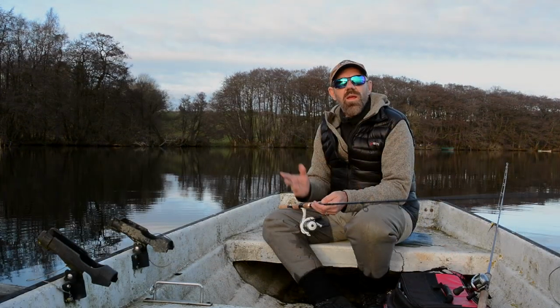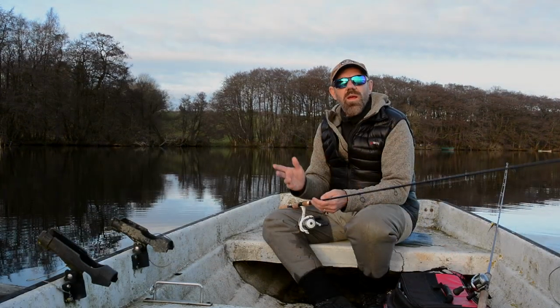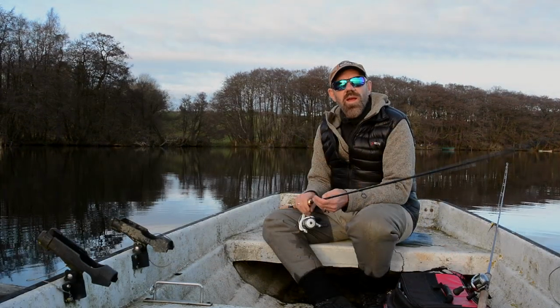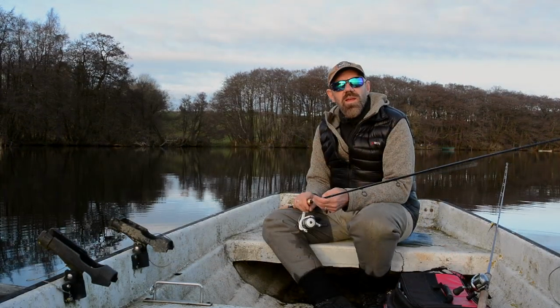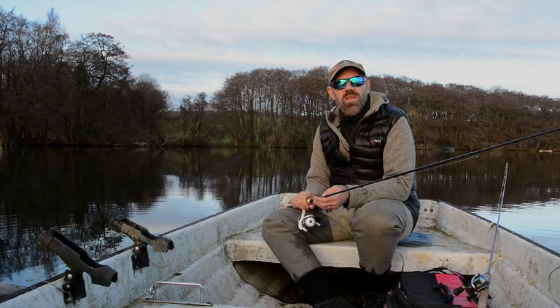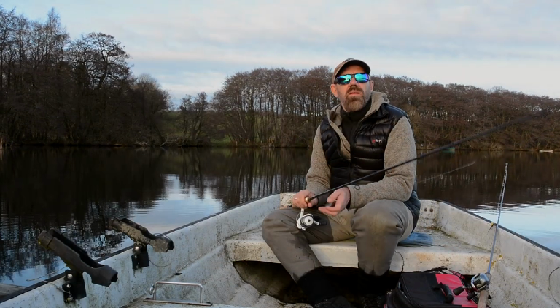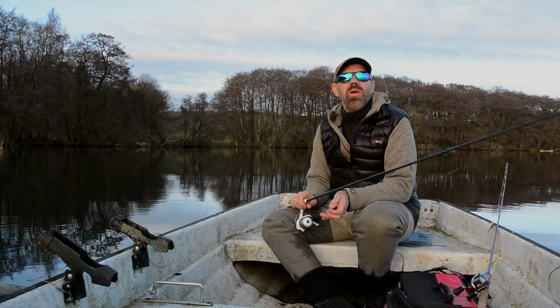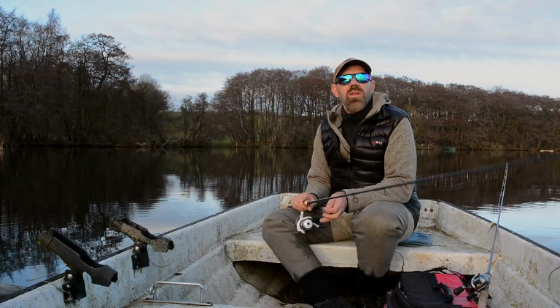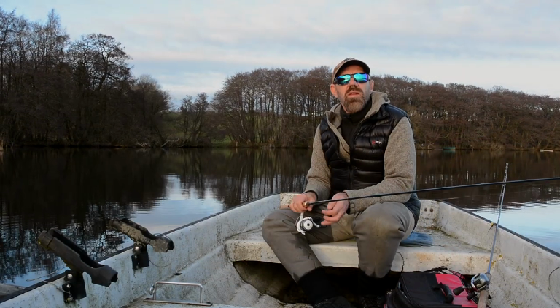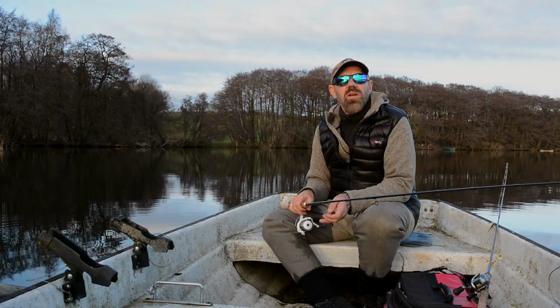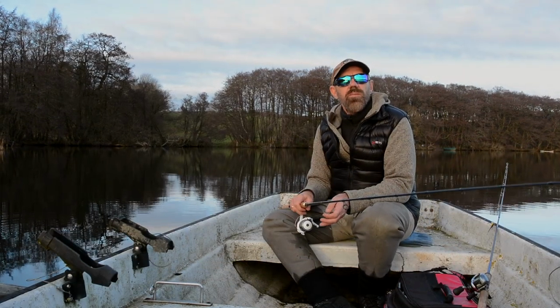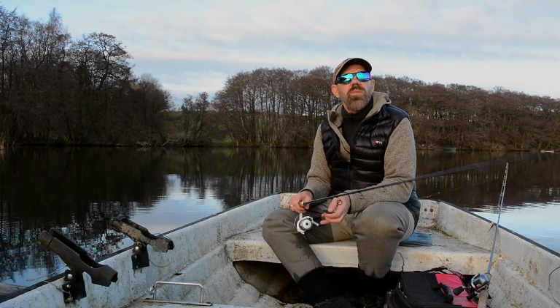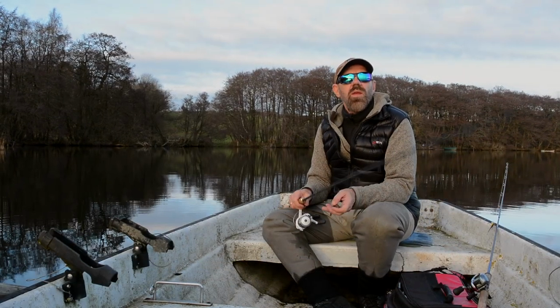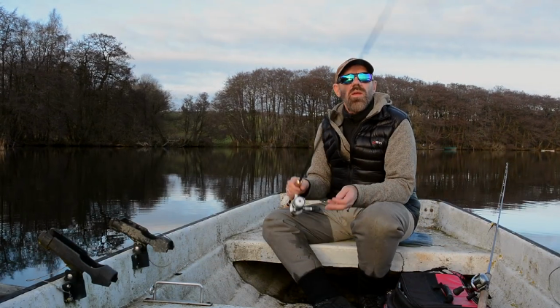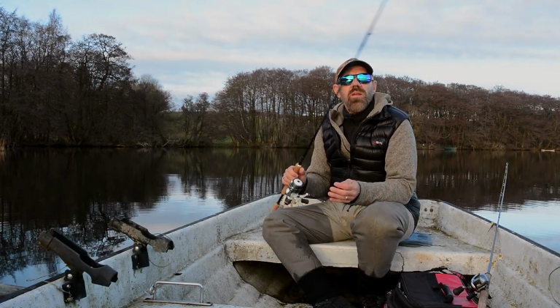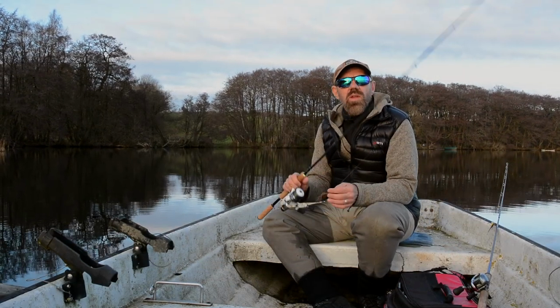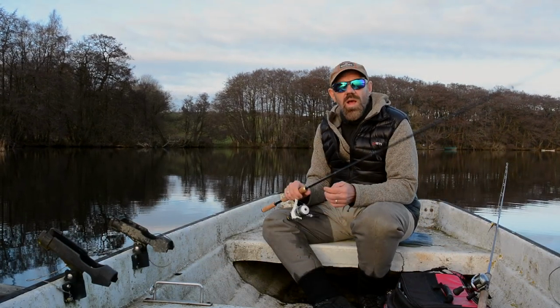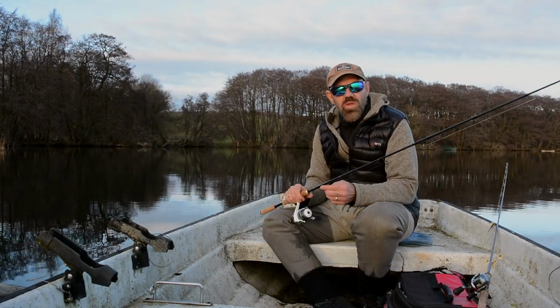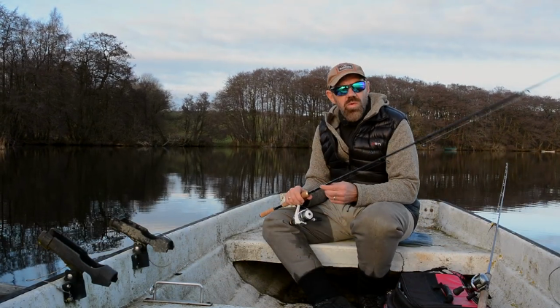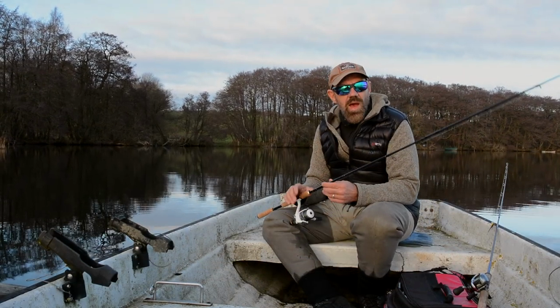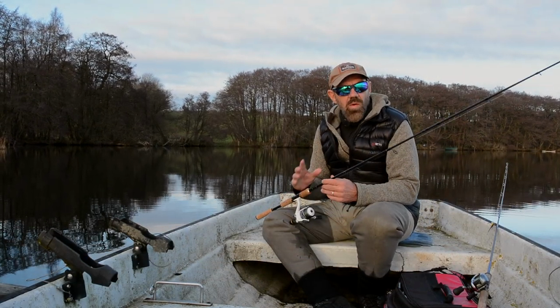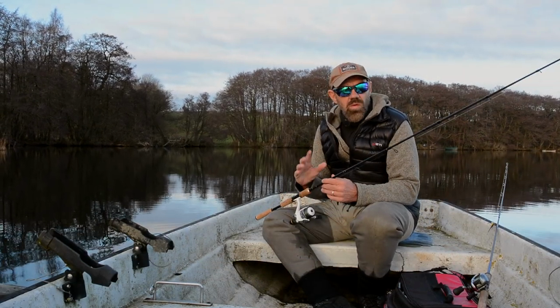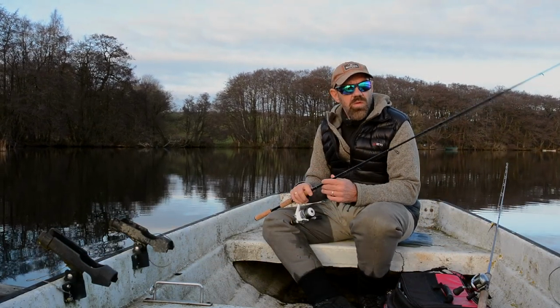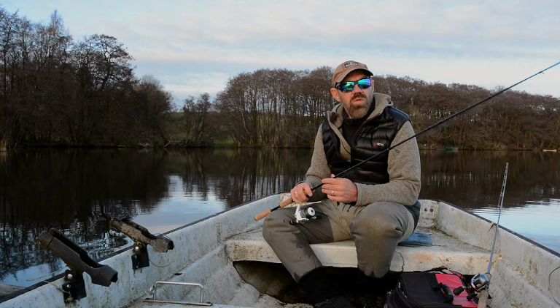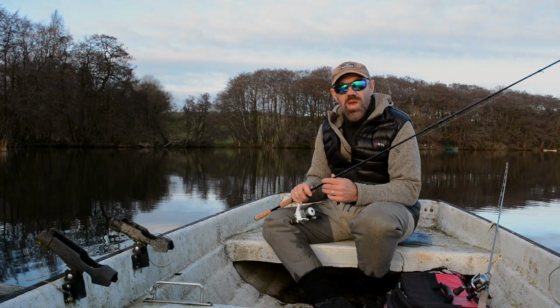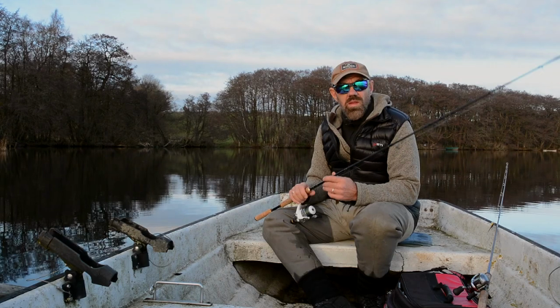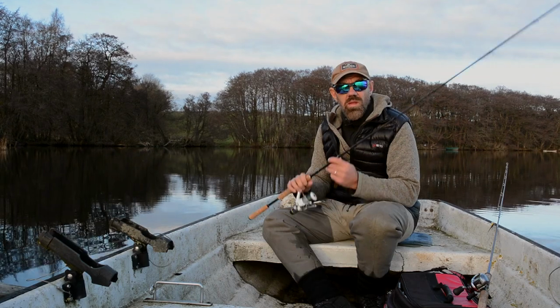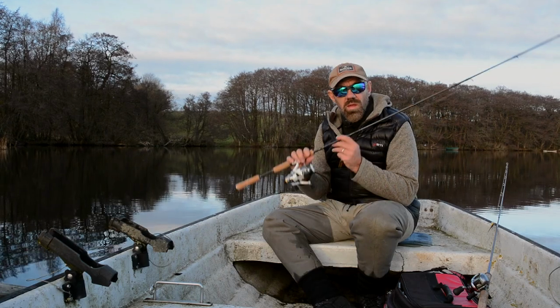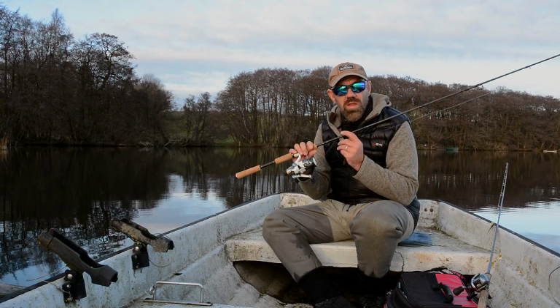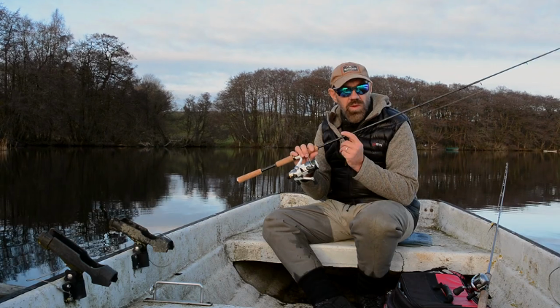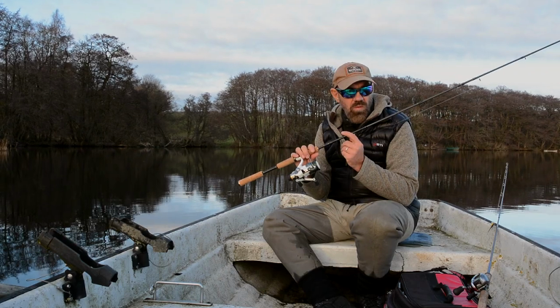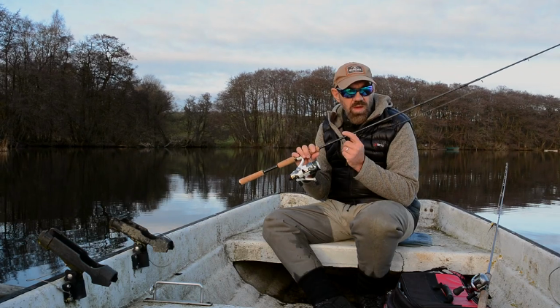Hi guys, Mark Jensen here. Today I'll show you how to cast a spinning rod.